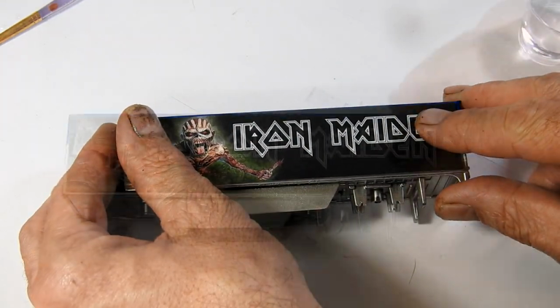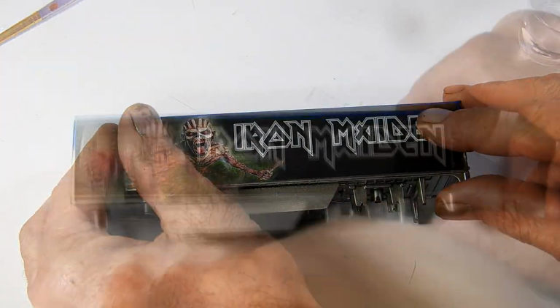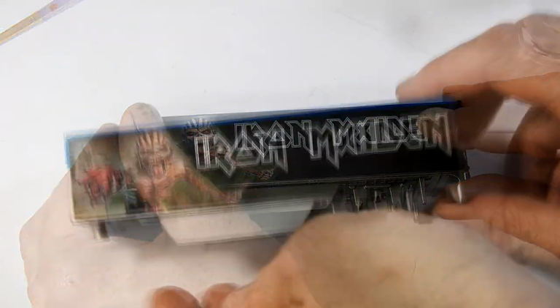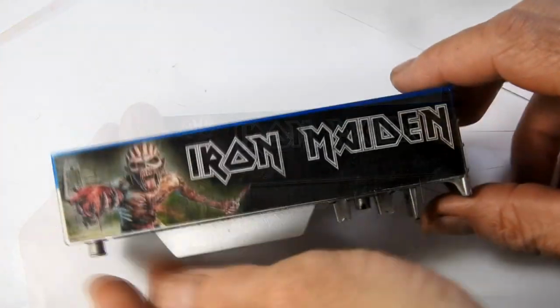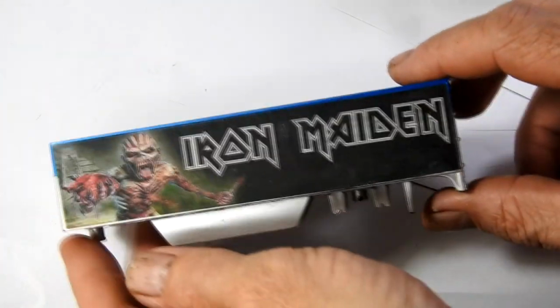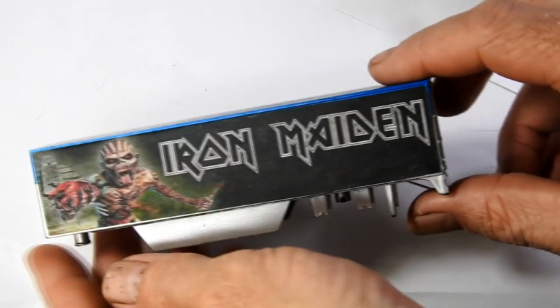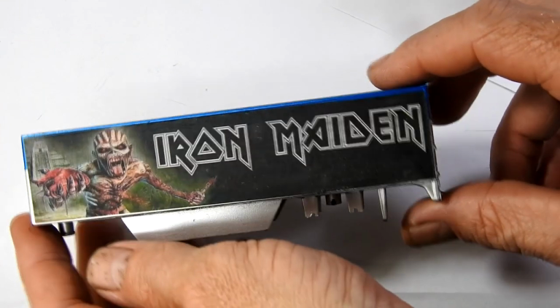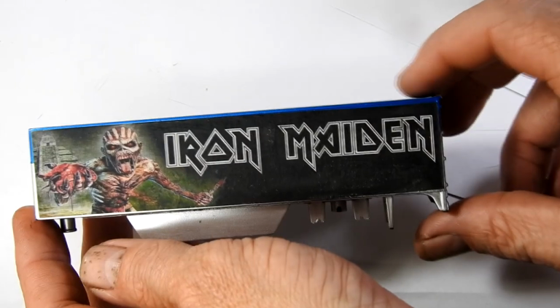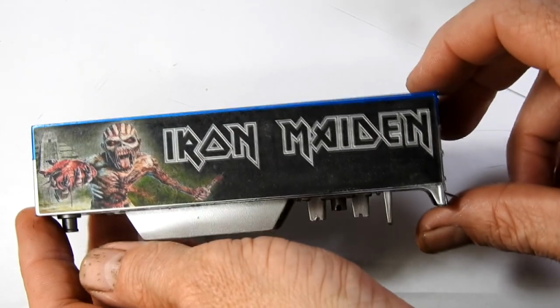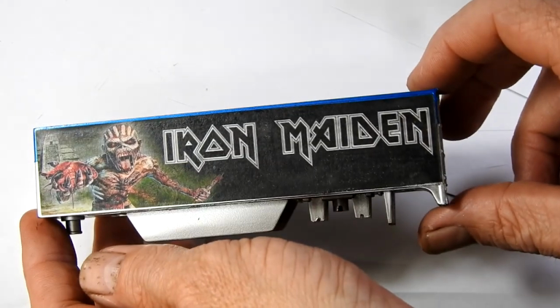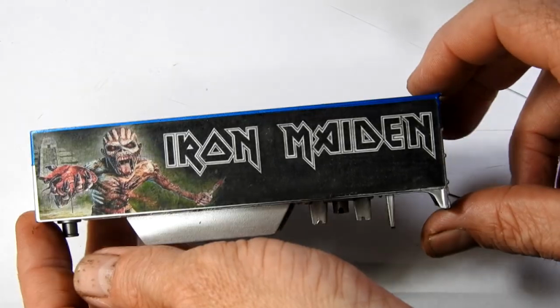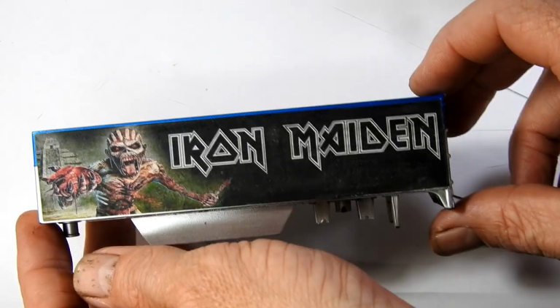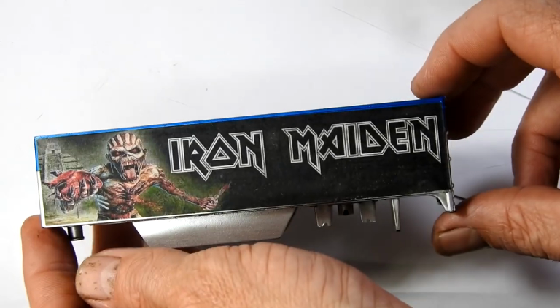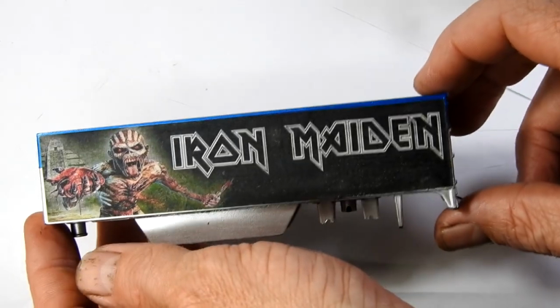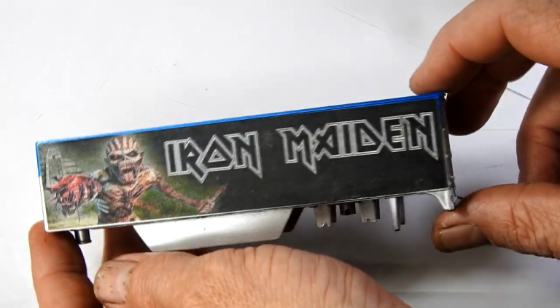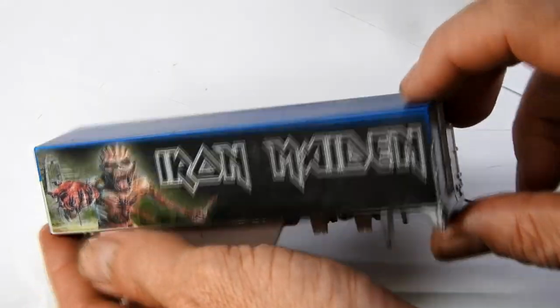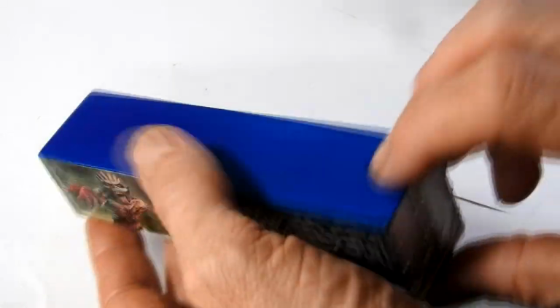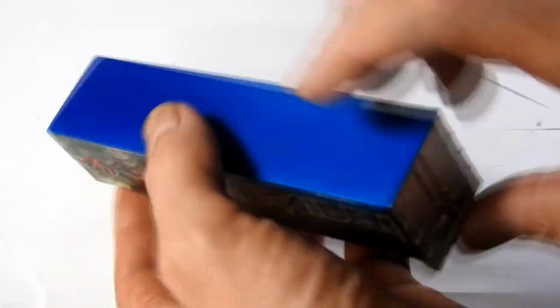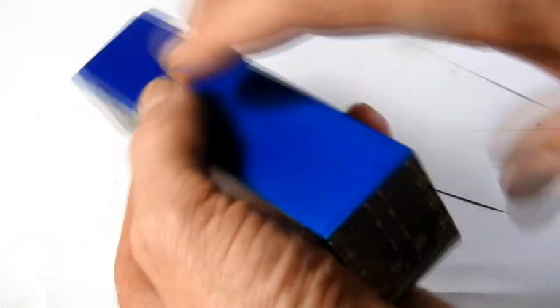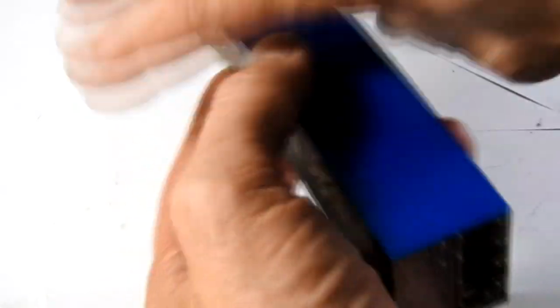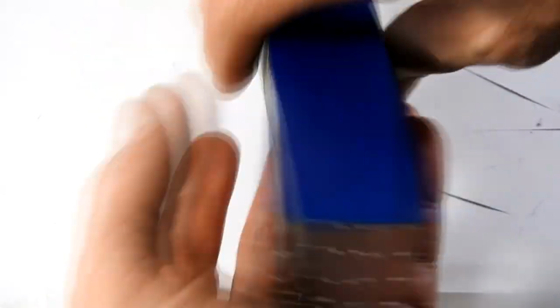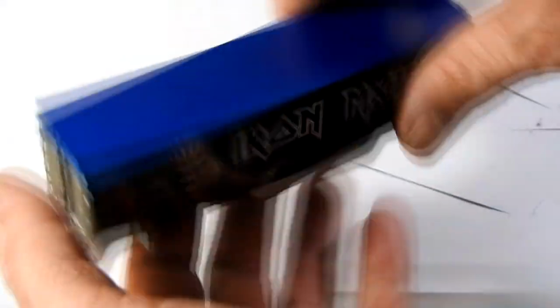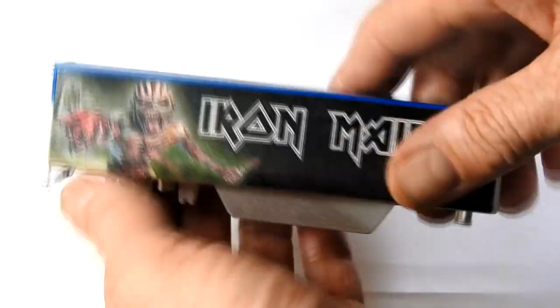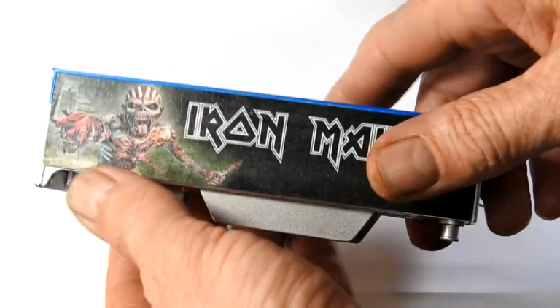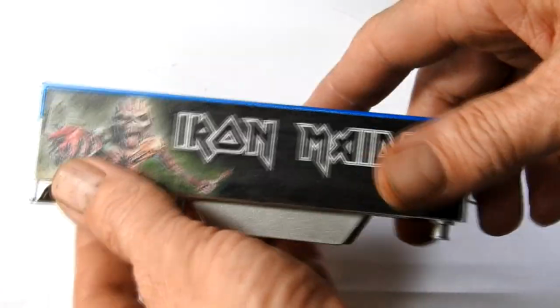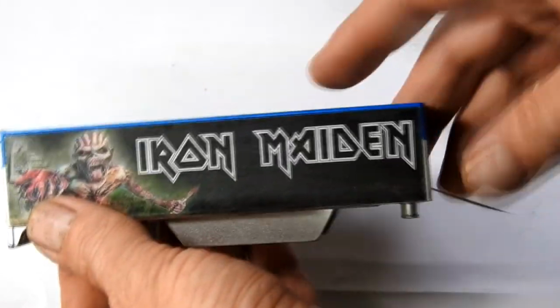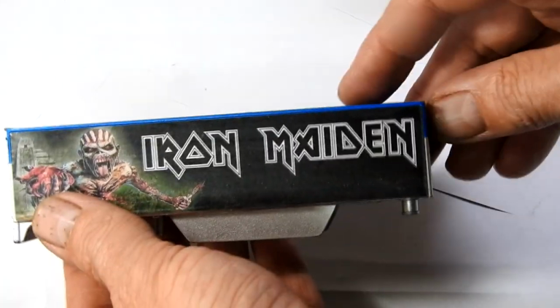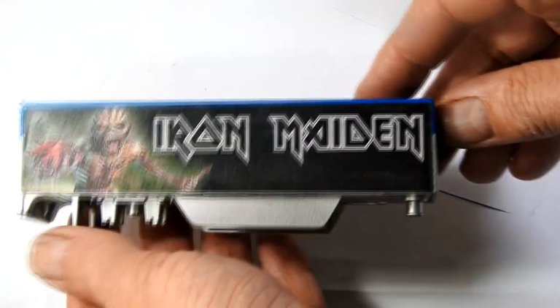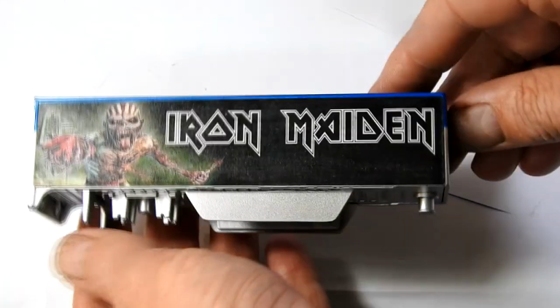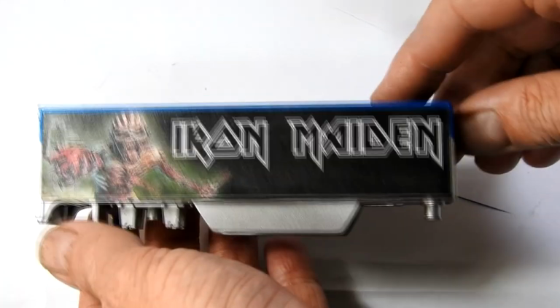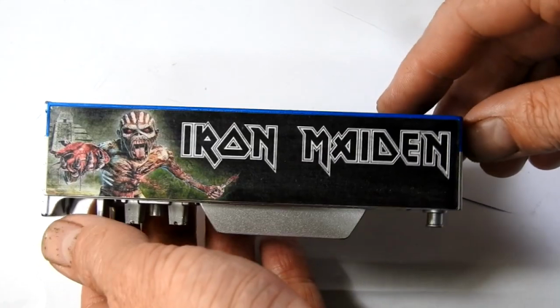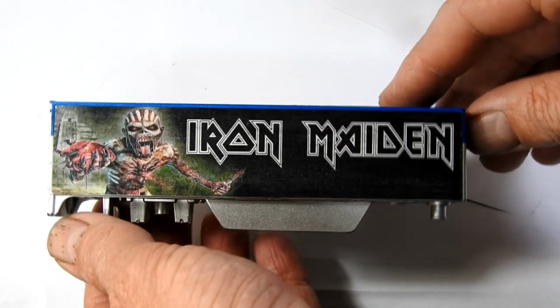And once these had fully dried, I finished the whole thing with some gloss varnish.